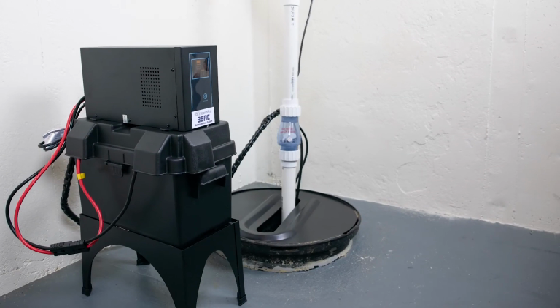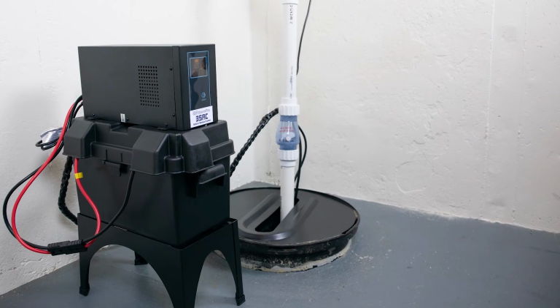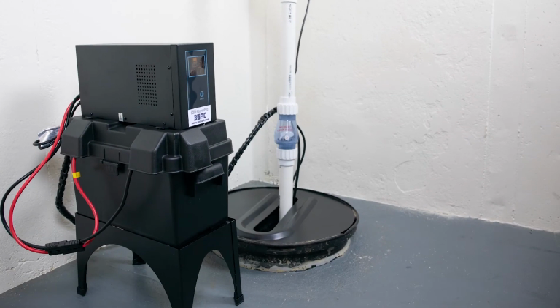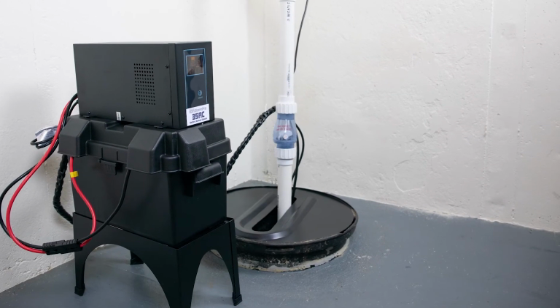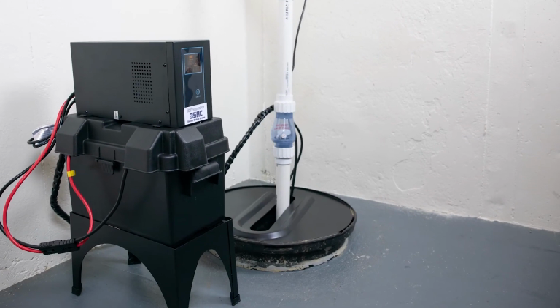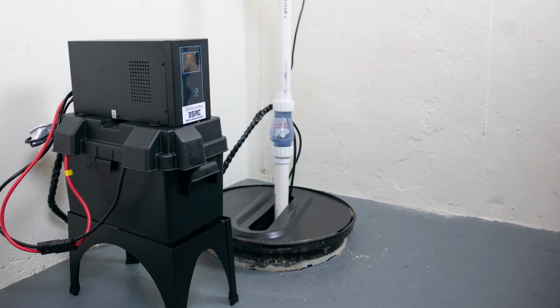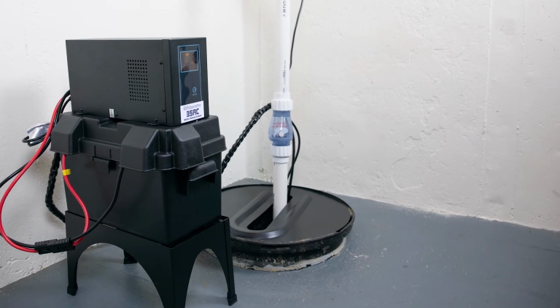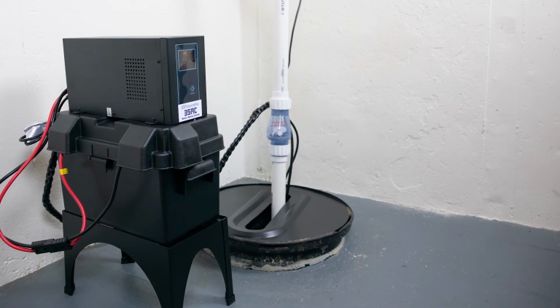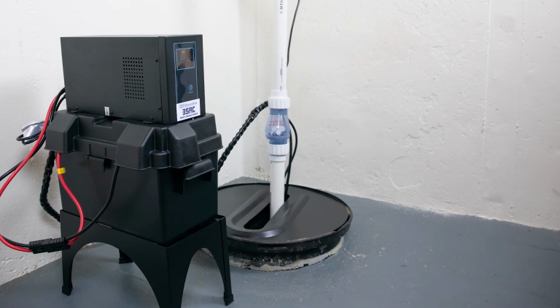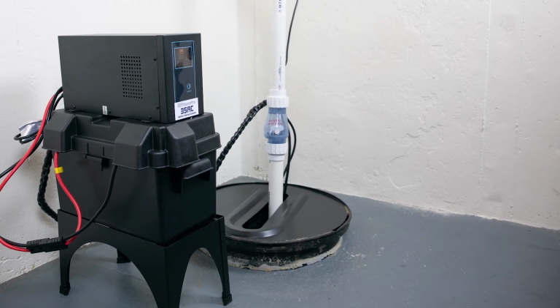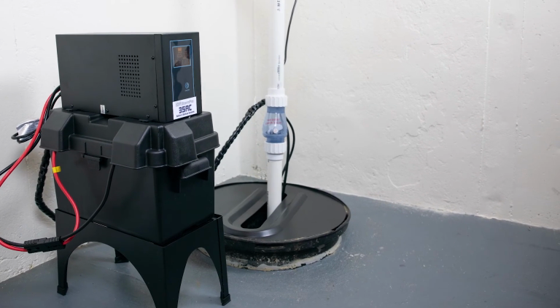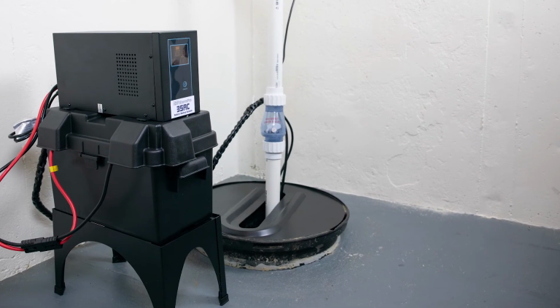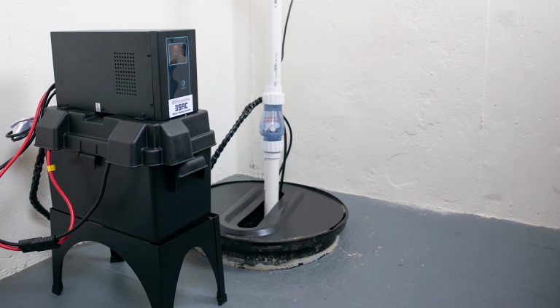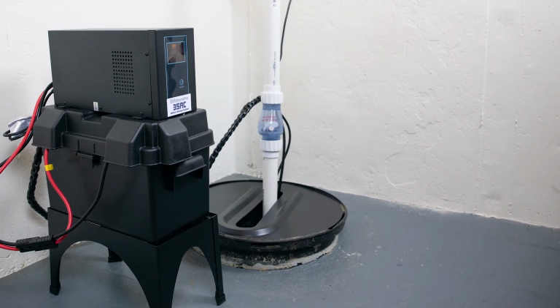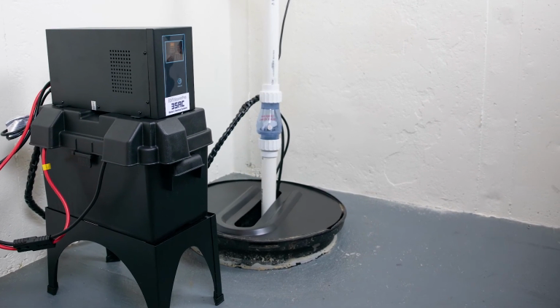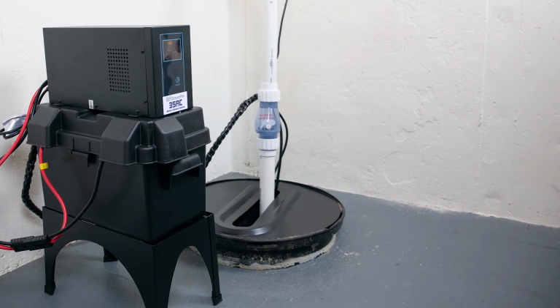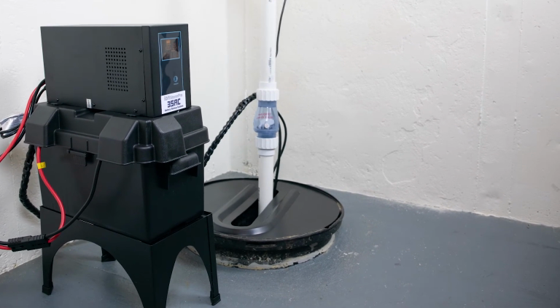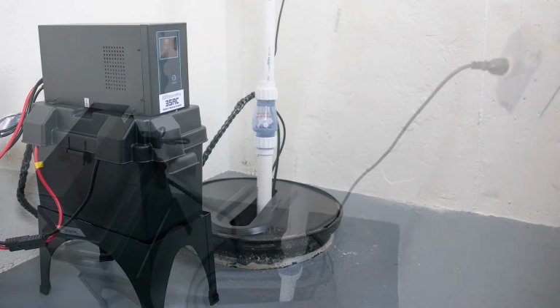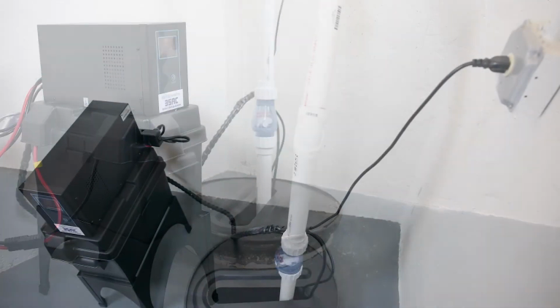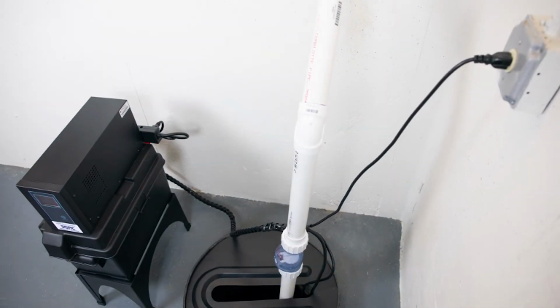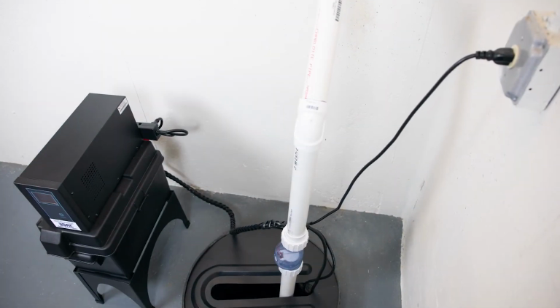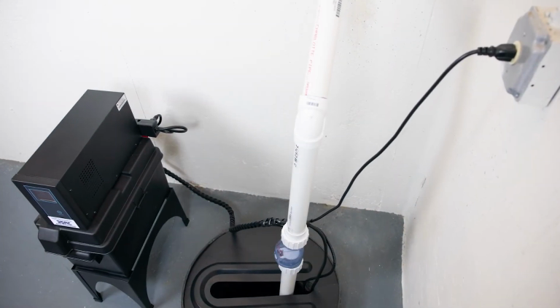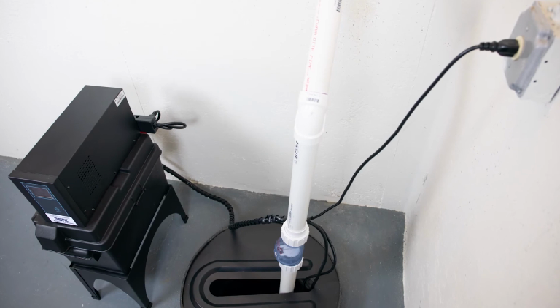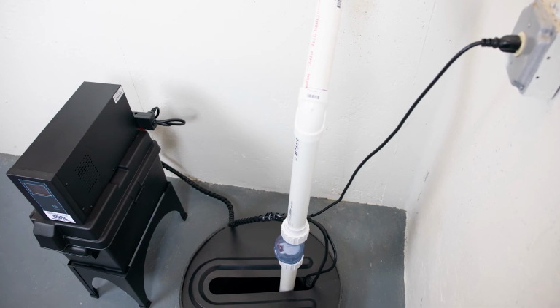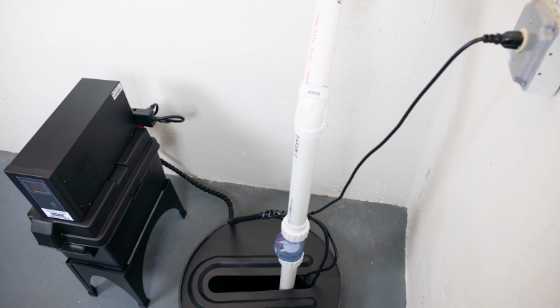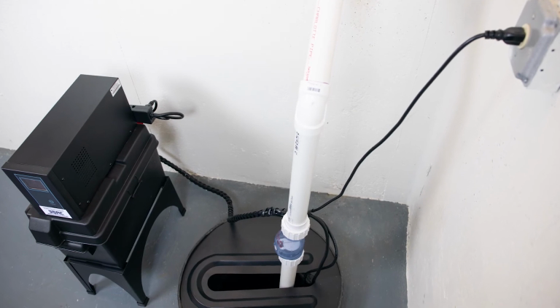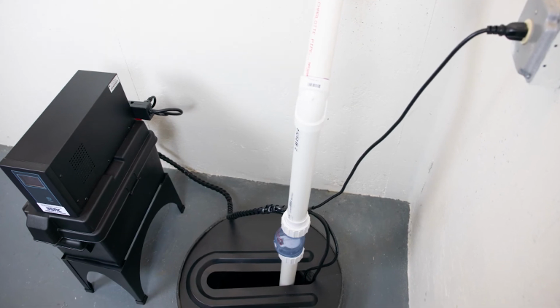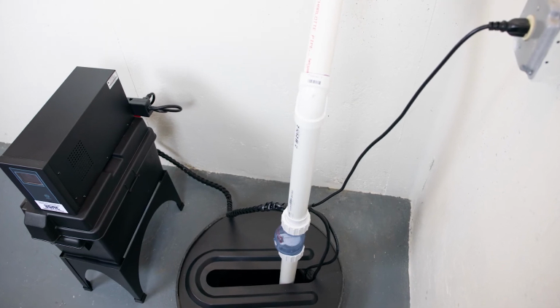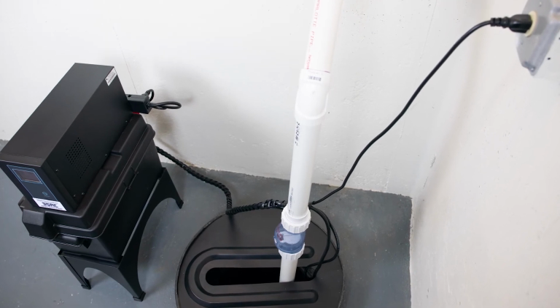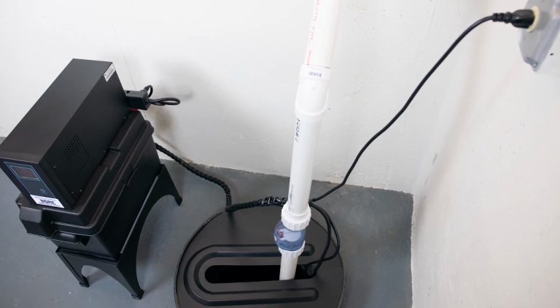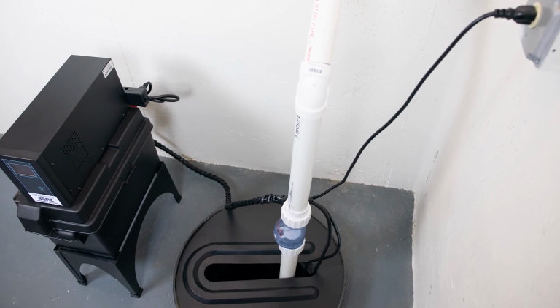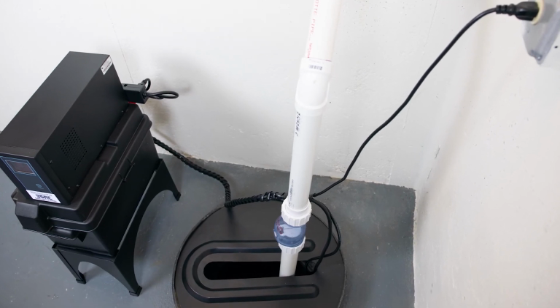Installation of the ION Technologies 35ACI Plus battery backup system is now complete.